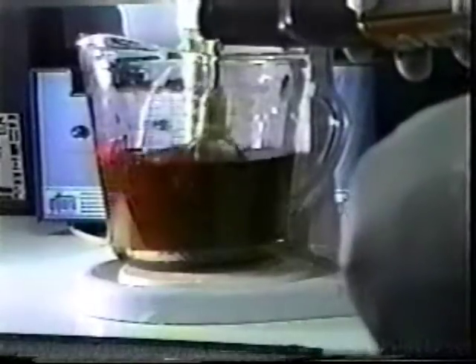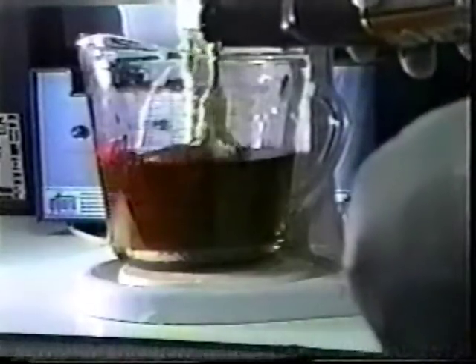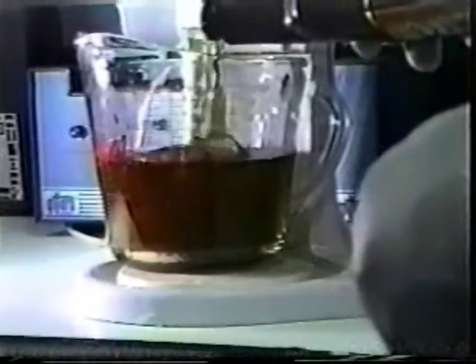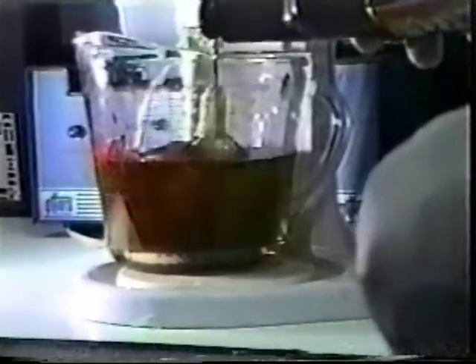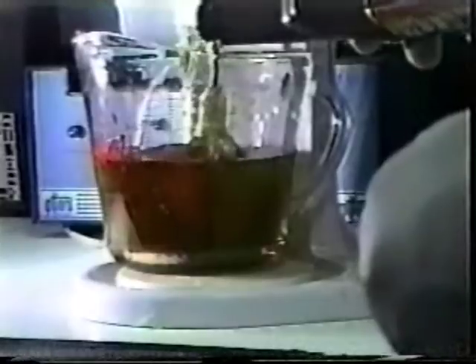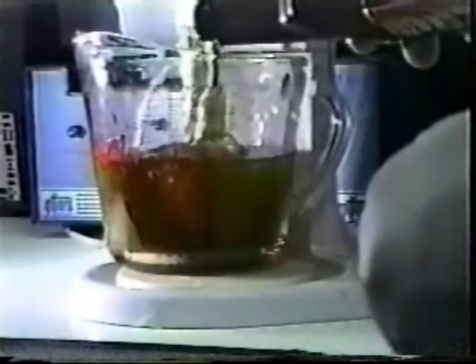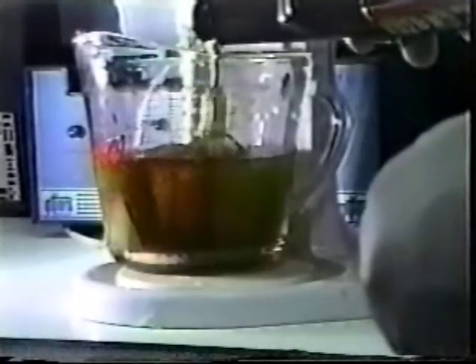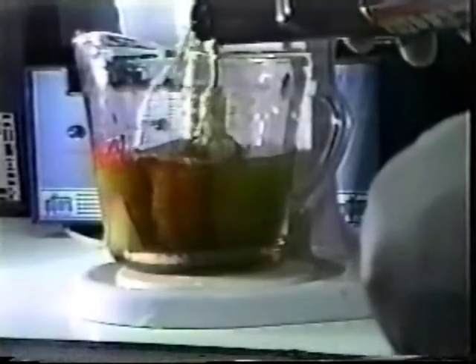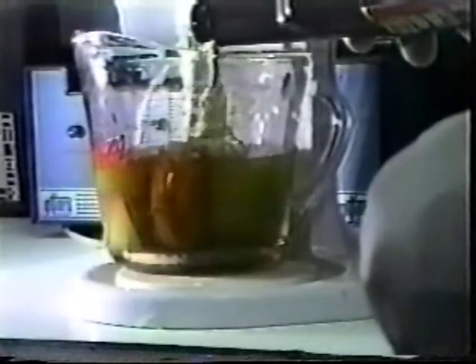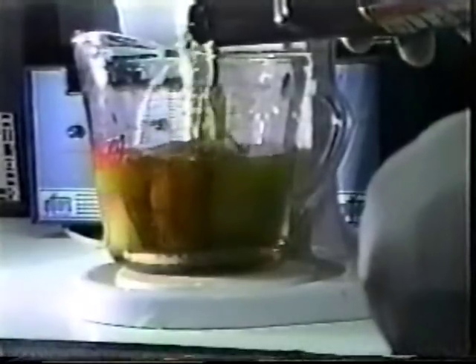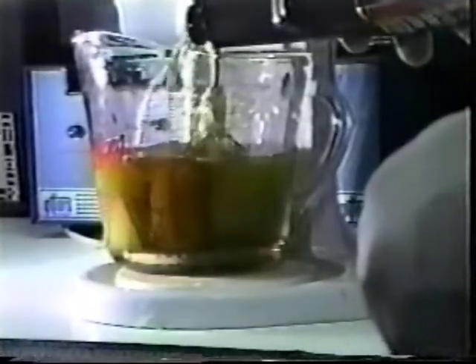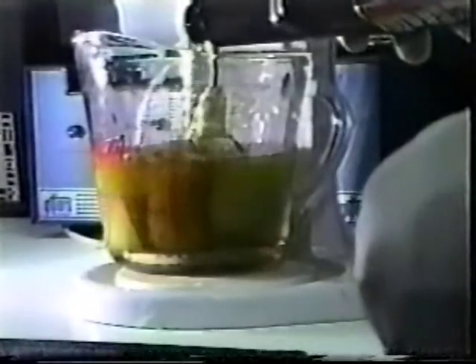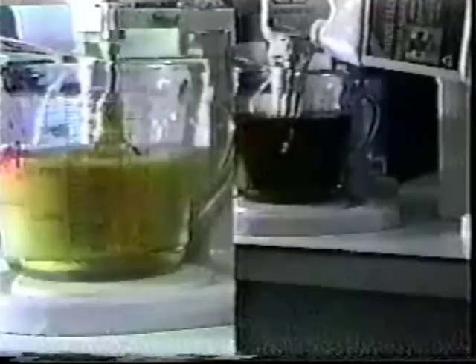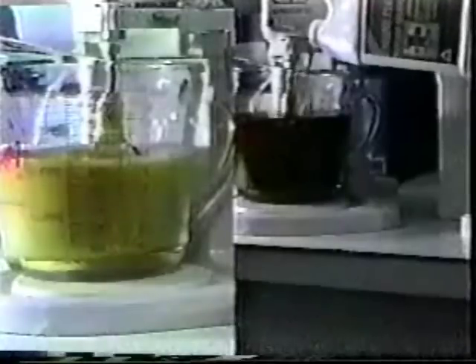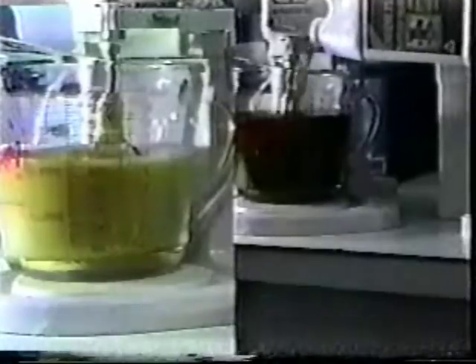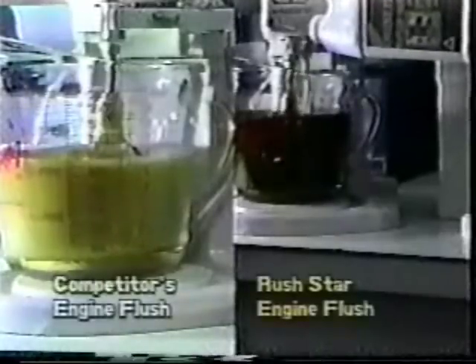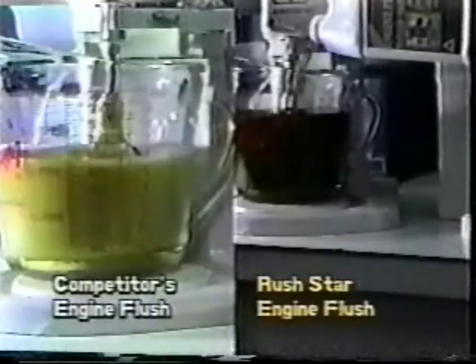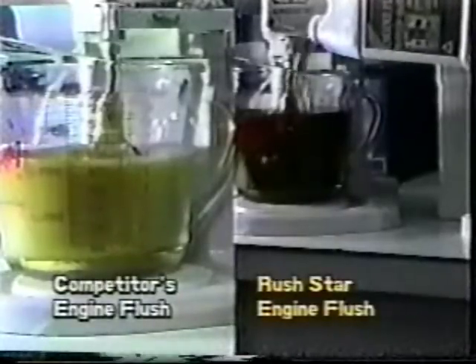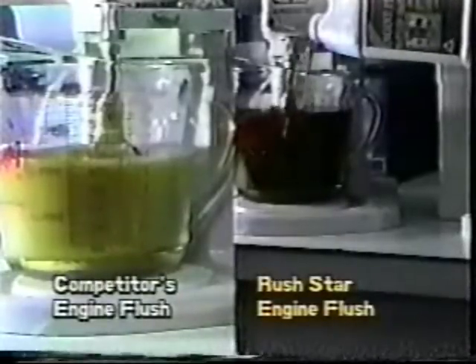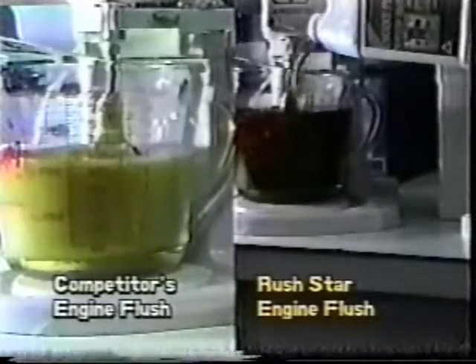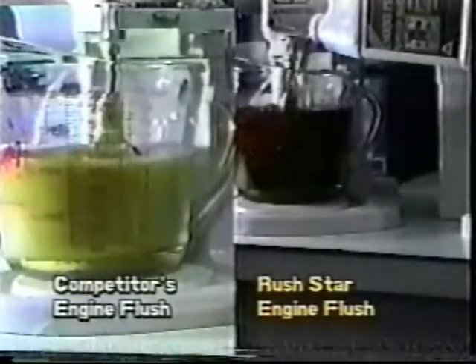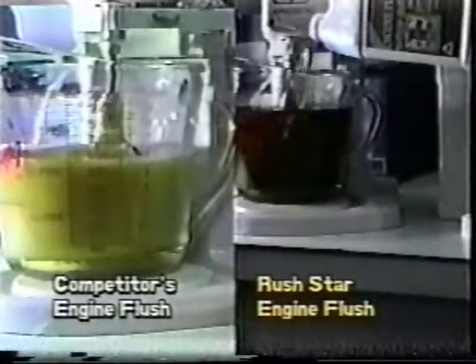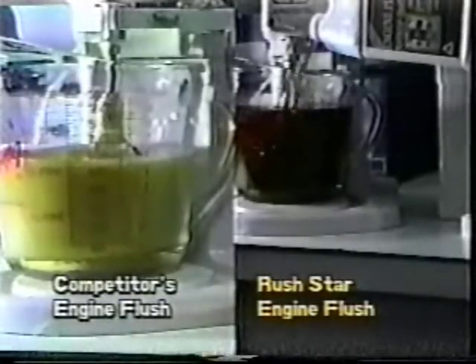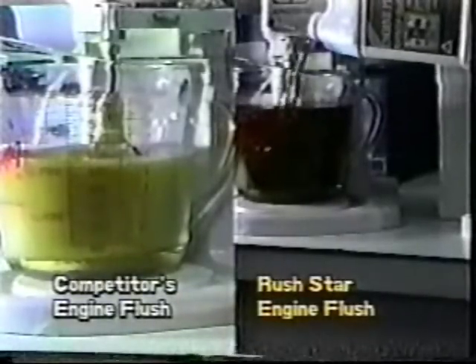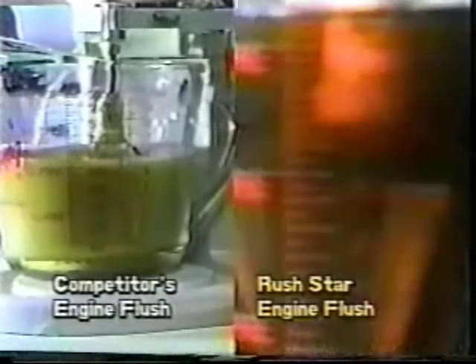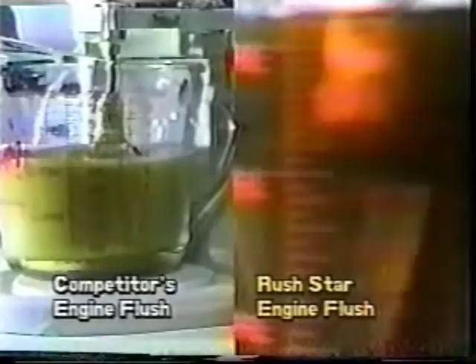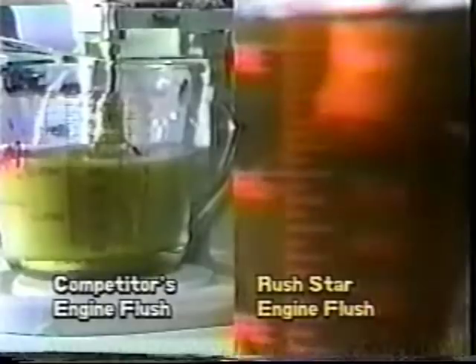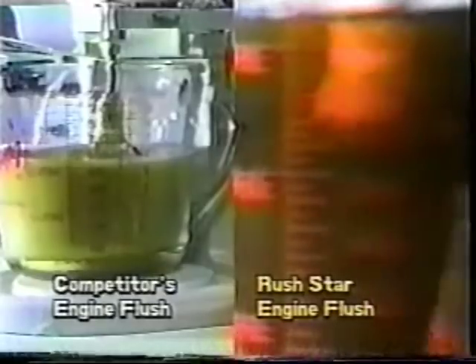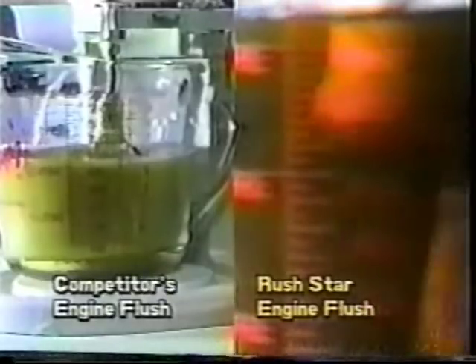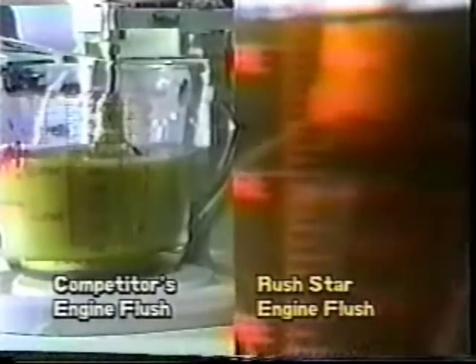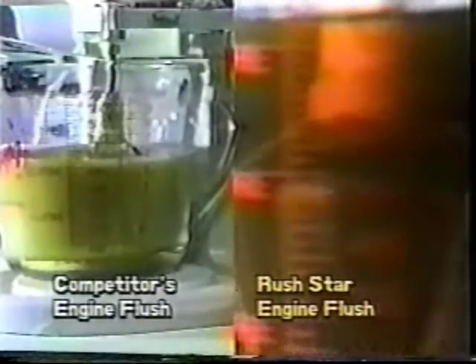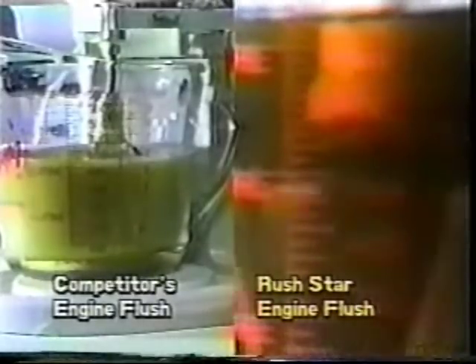Our flush is compatible with all engine oil types and does not alter the oil's chemistry, as do some other competitors' products.